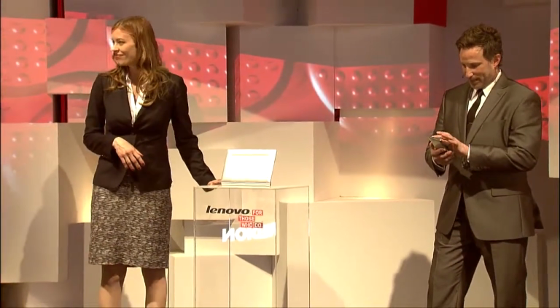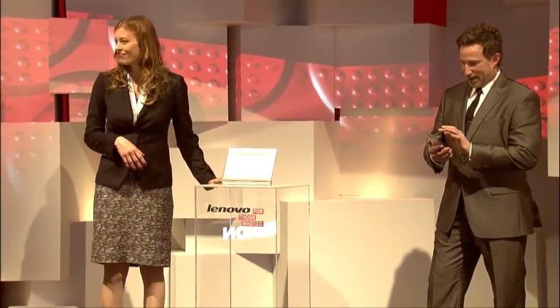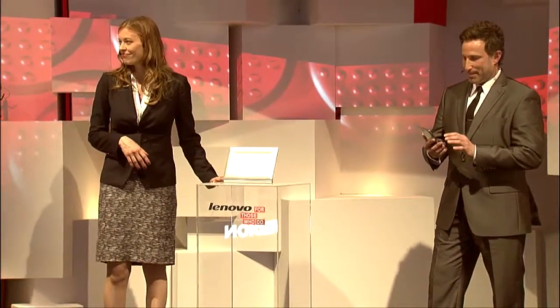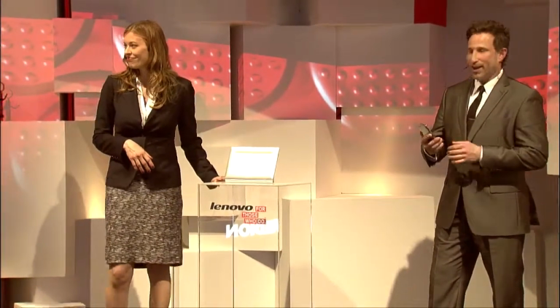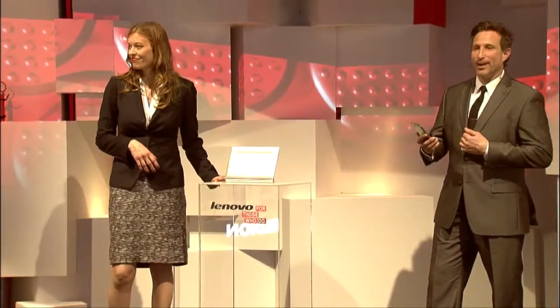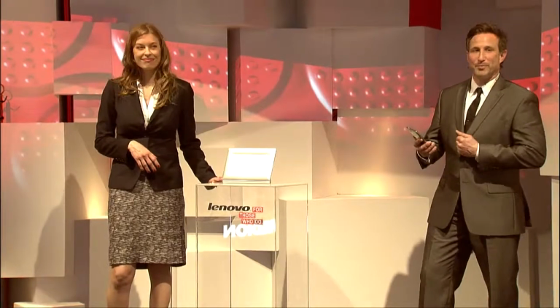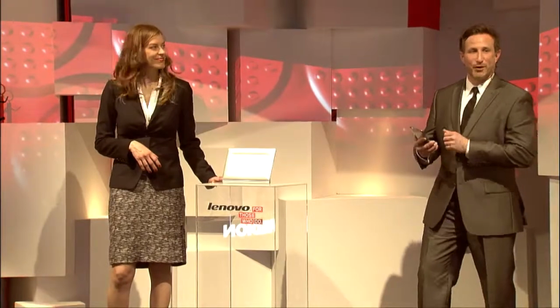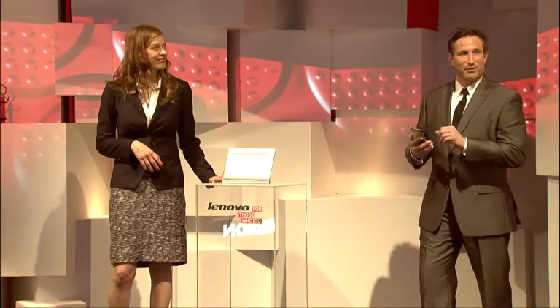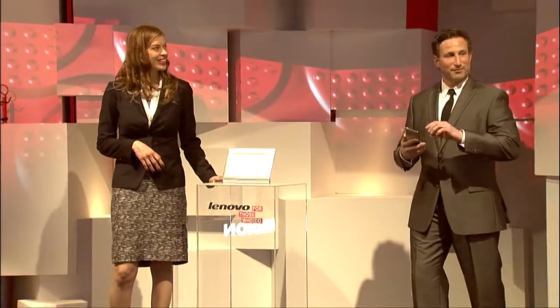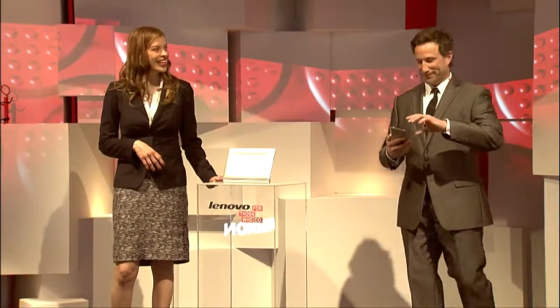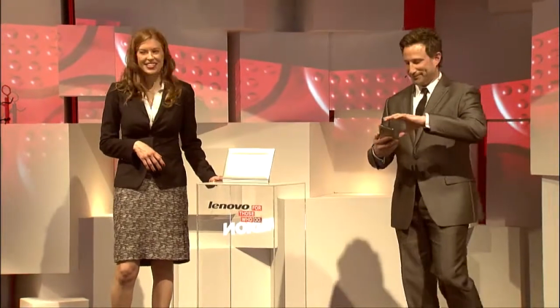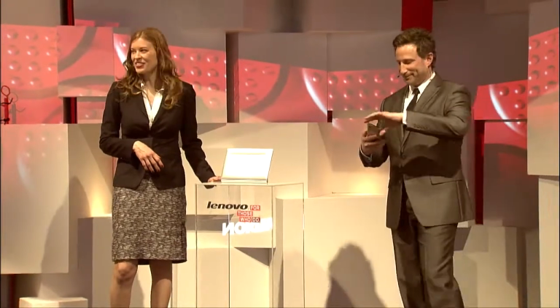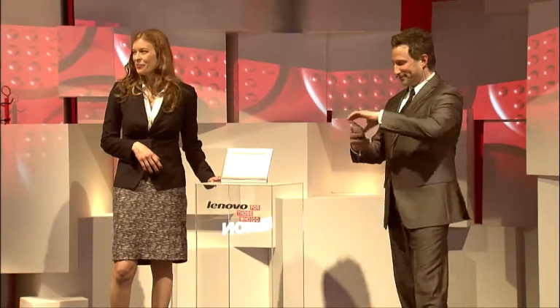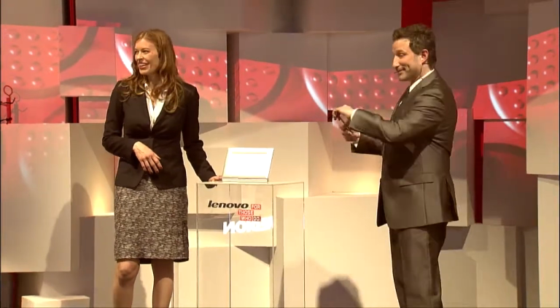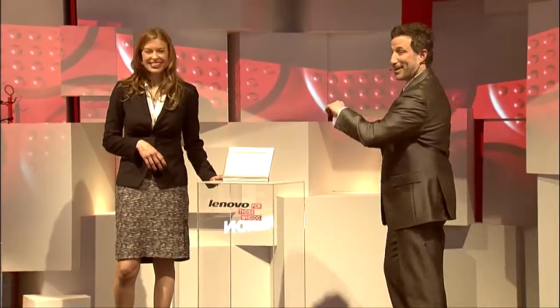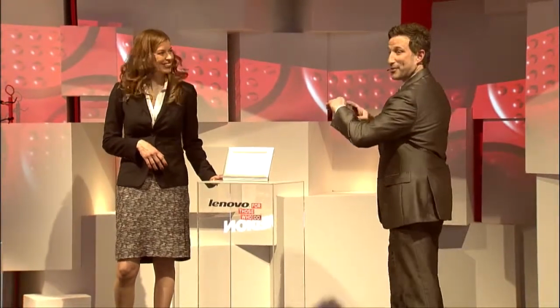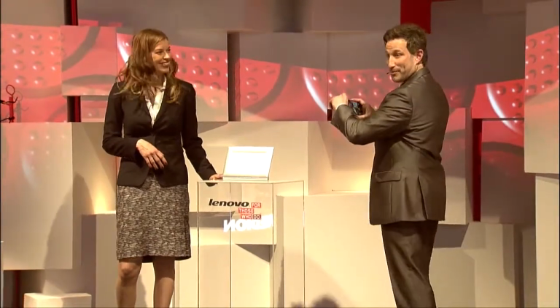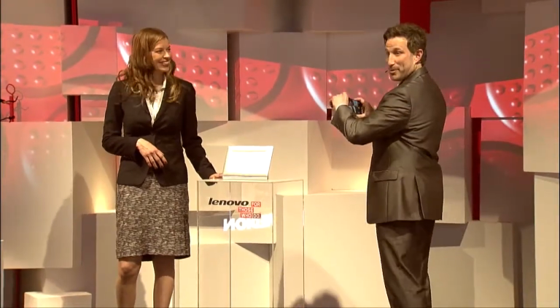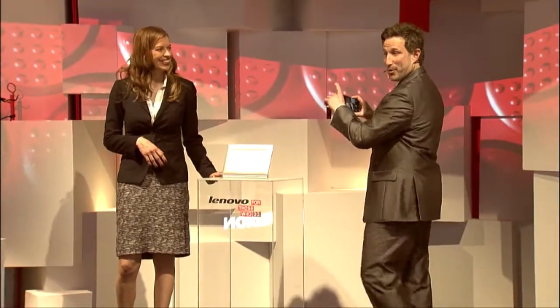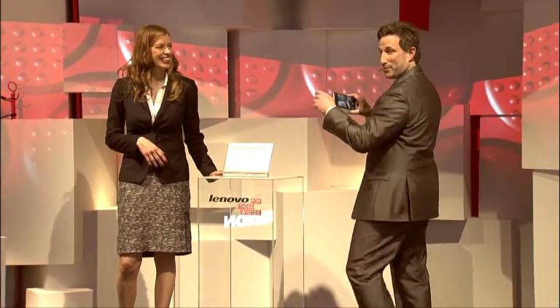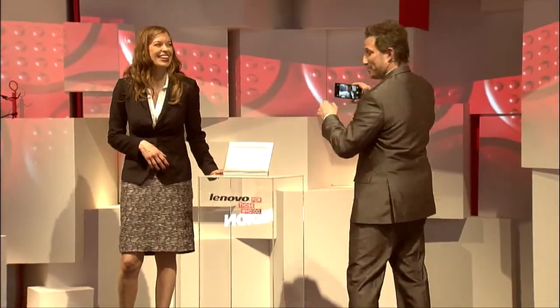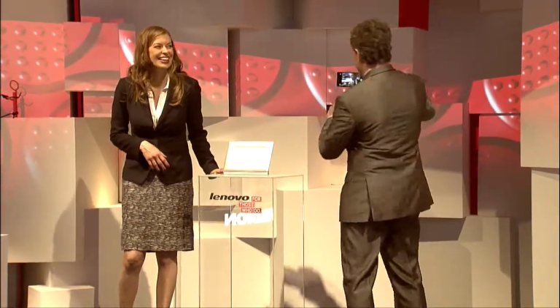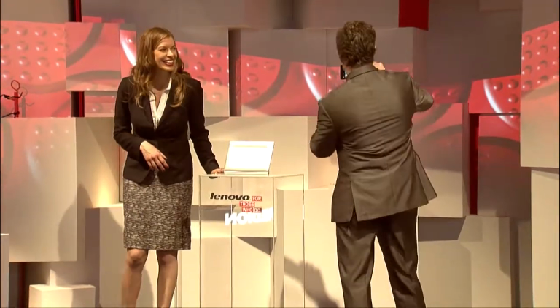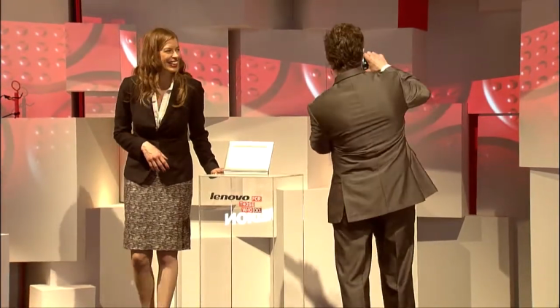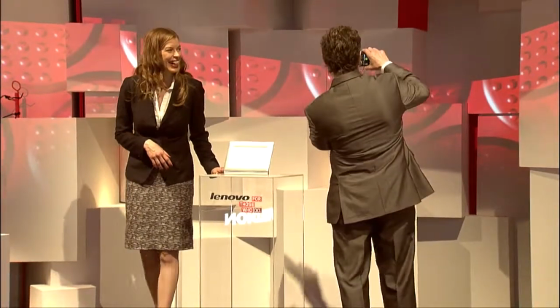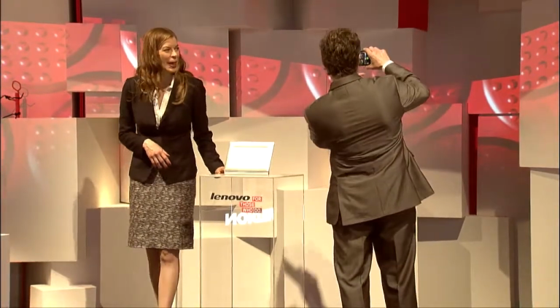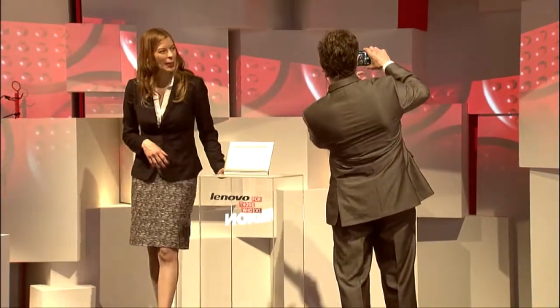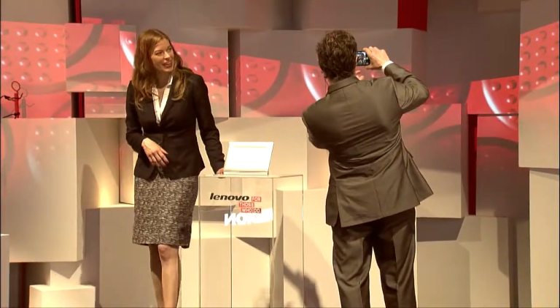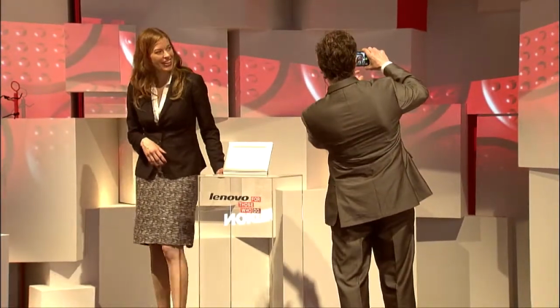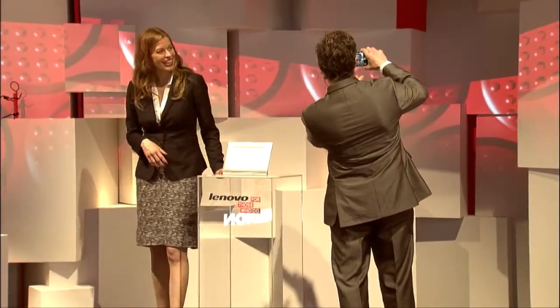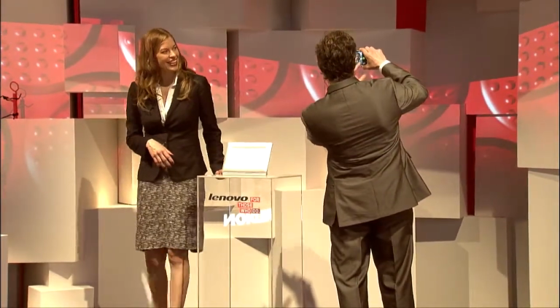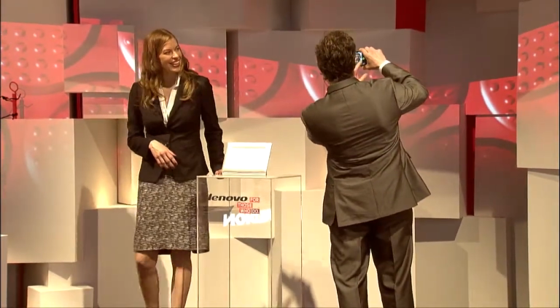Amy, I like to pose. Yes, you do, Pete. I'm going to pose with you. Say cheese.